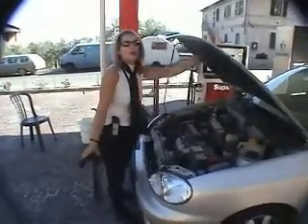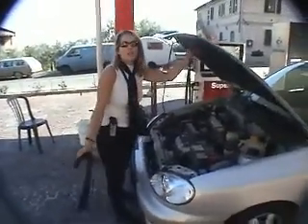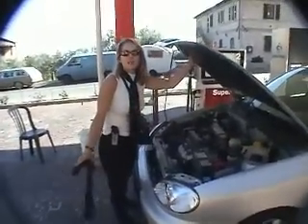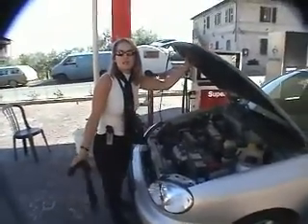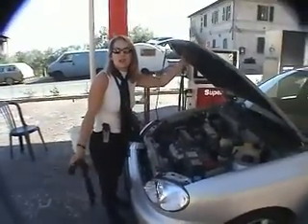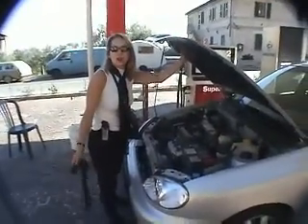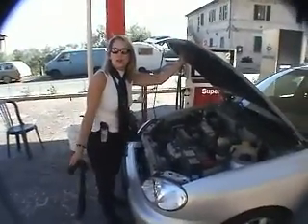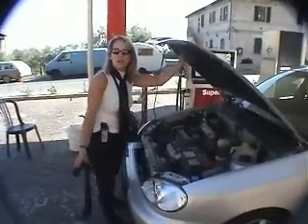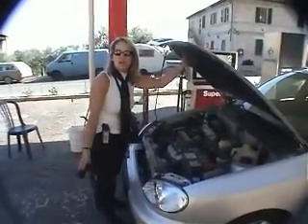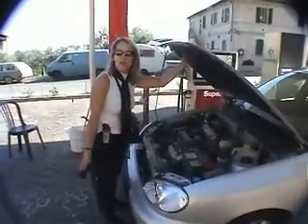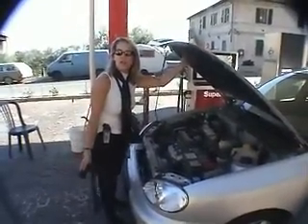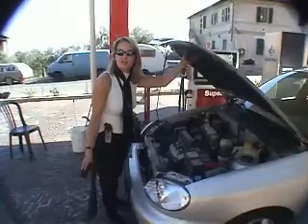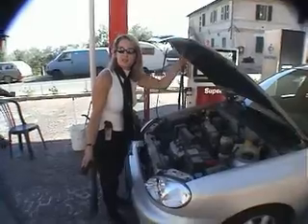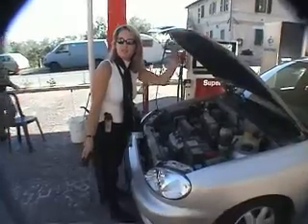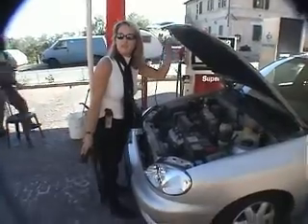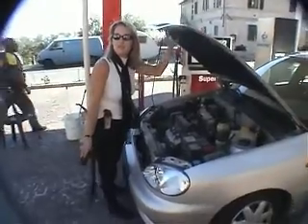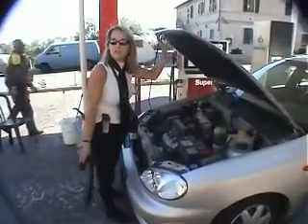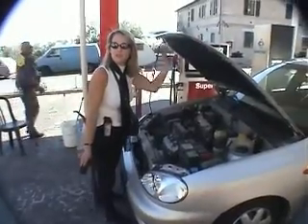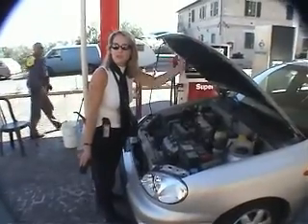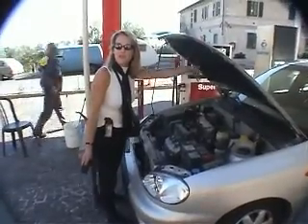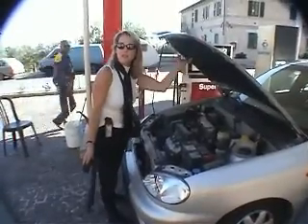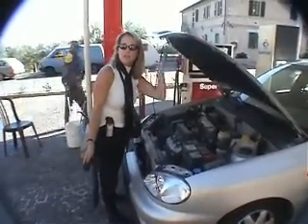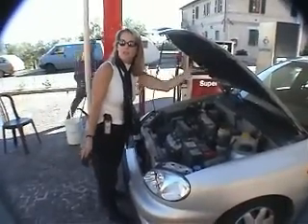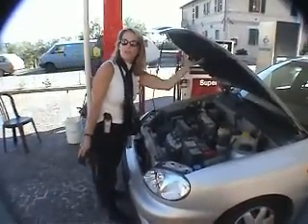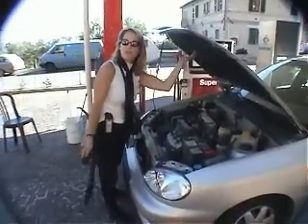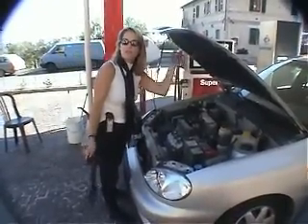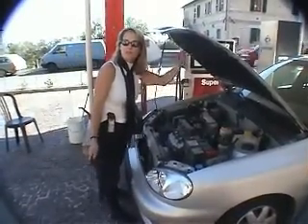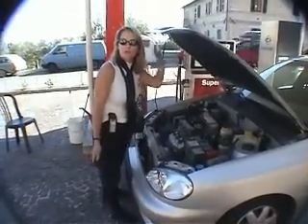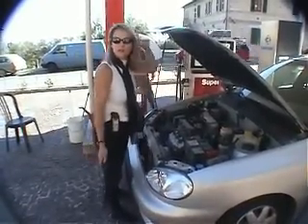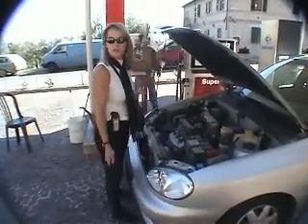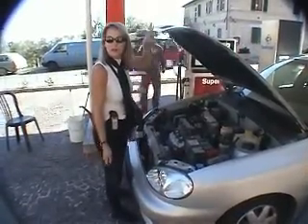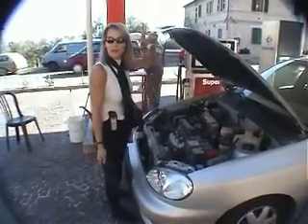And then you look under the hood and you make sure that it's got the original sticker. Otherwise the car could have been in an accident, because if the hood doesn't have anything underneath it, that means the car has been wrecked.